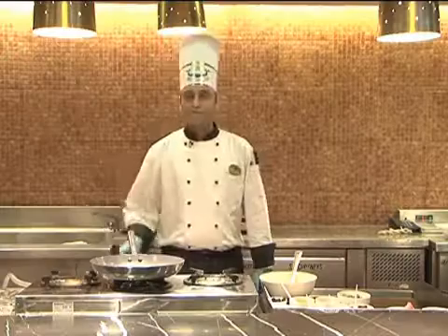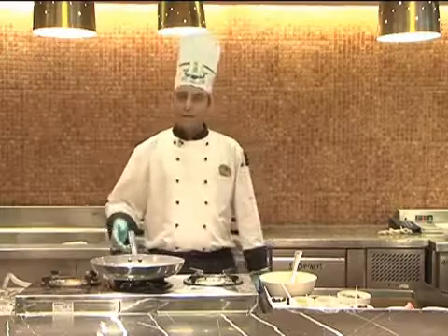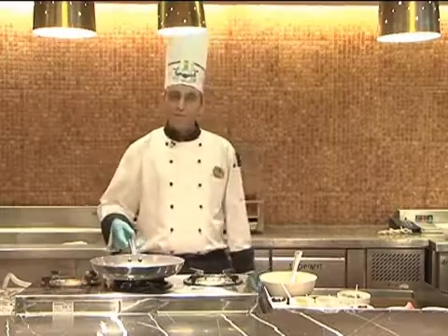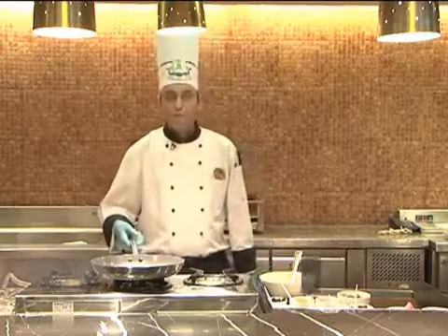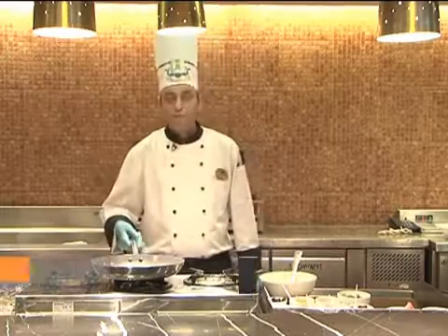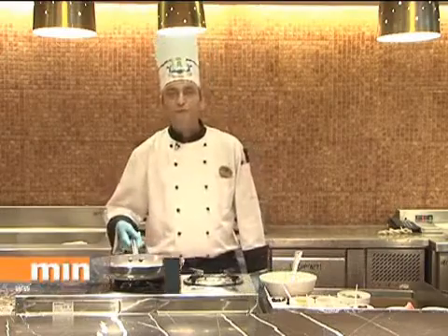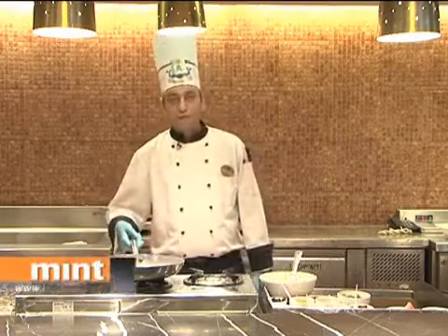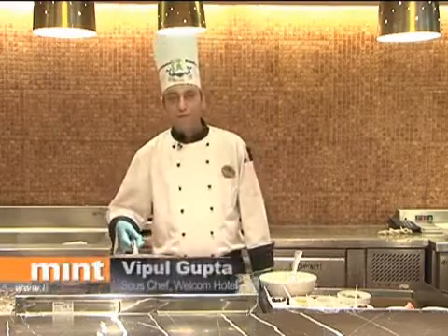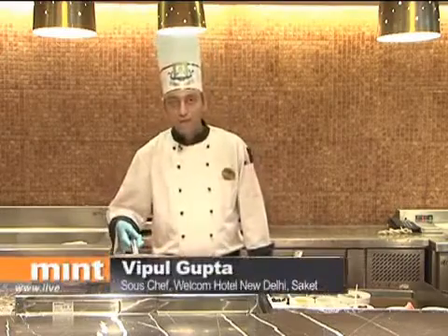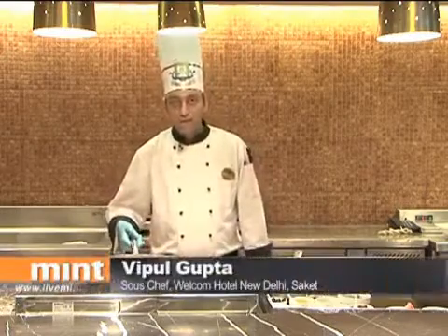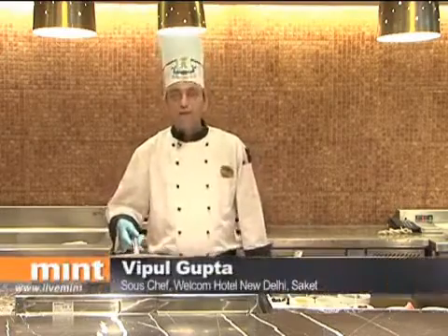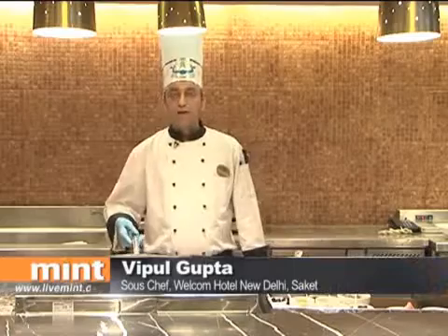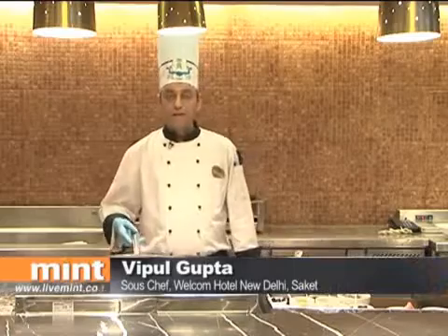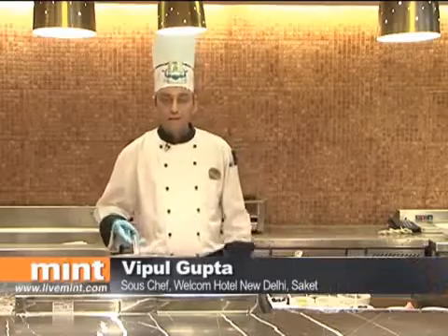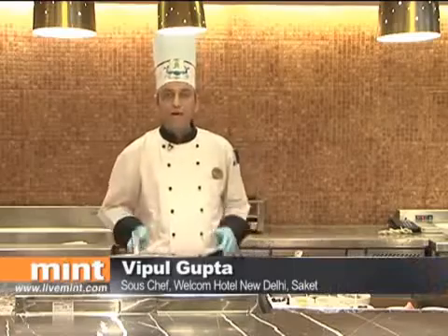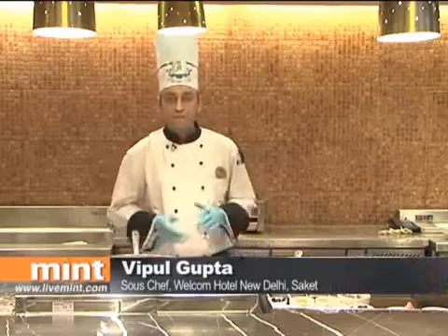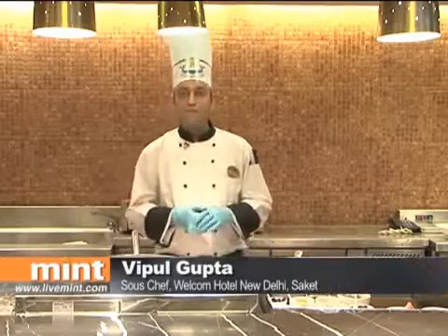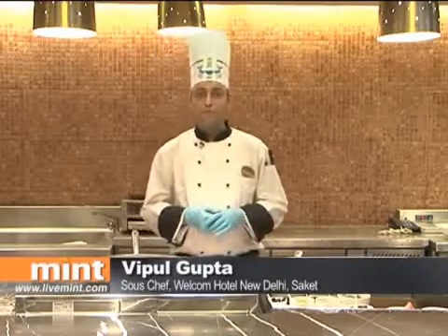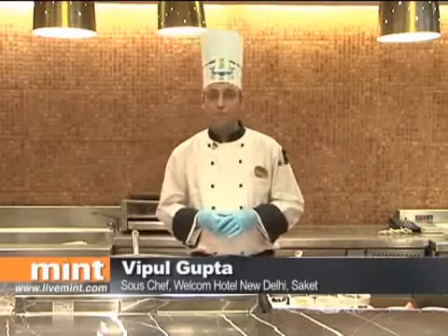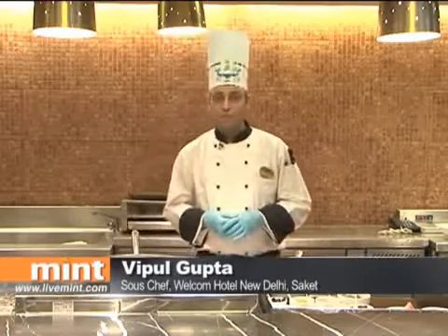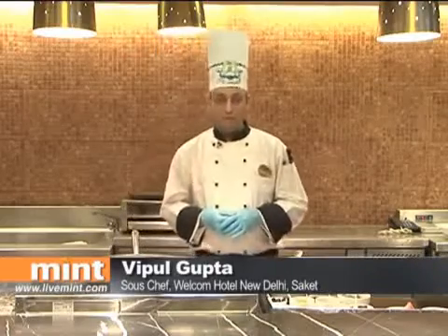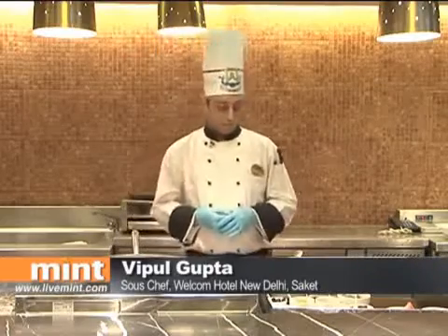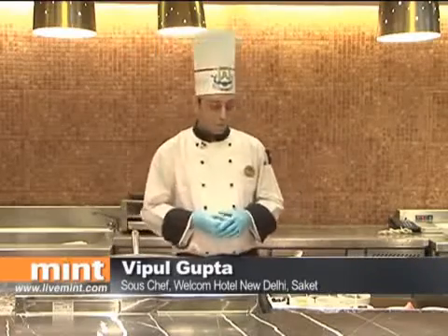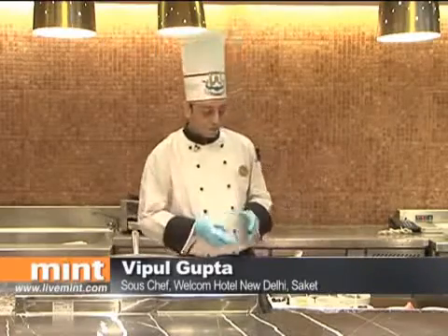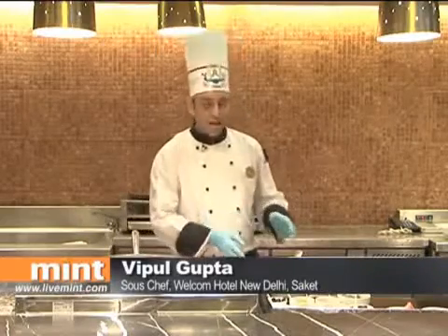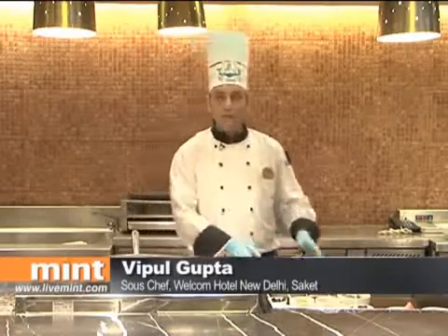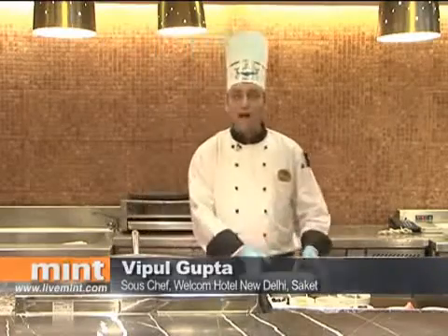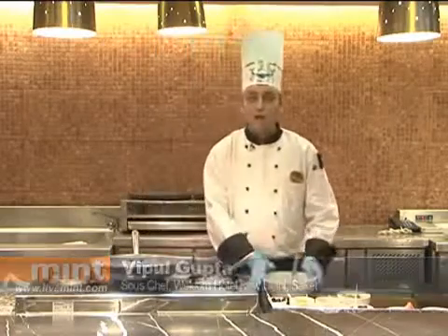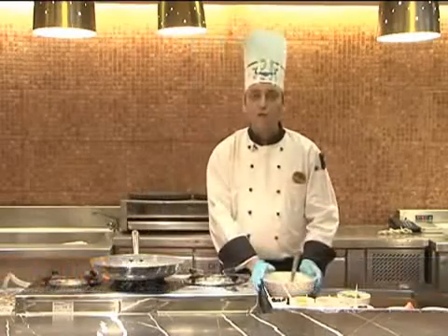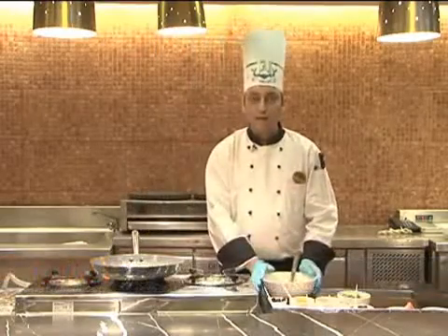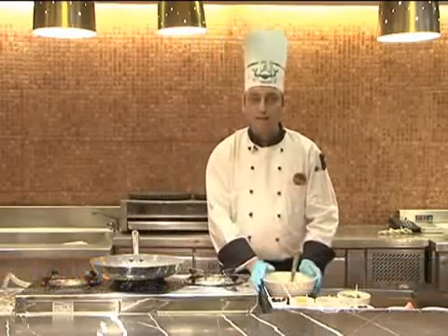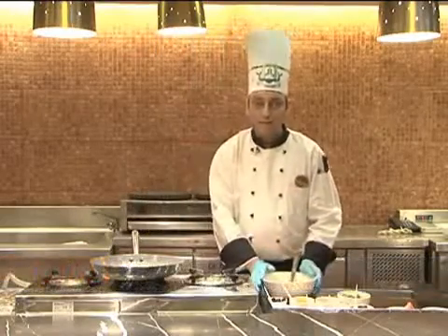Aaloo Bukhara. Hi, I'm Chef Vipul from Welcome Hotel in Delhi. Here we are doing an Awadhi food festival, from which I'll make an Aaloo Bukhara ka salad.